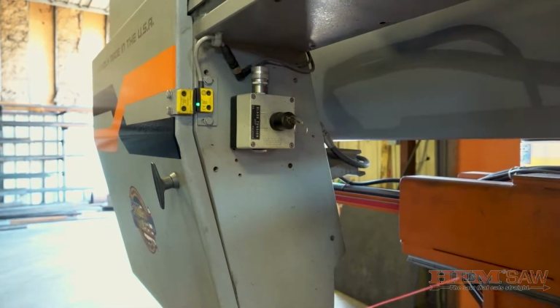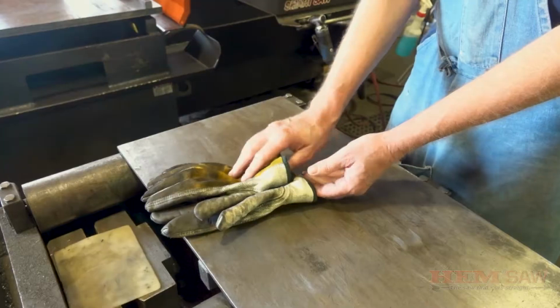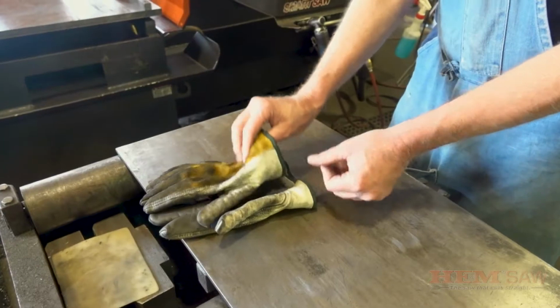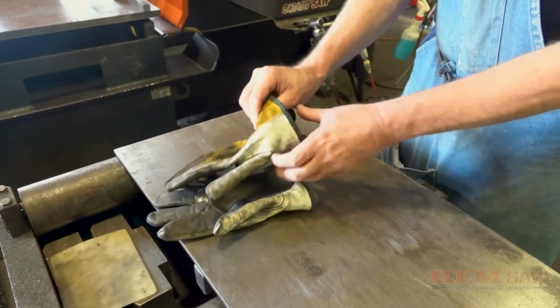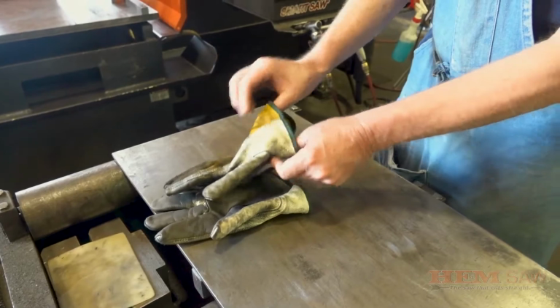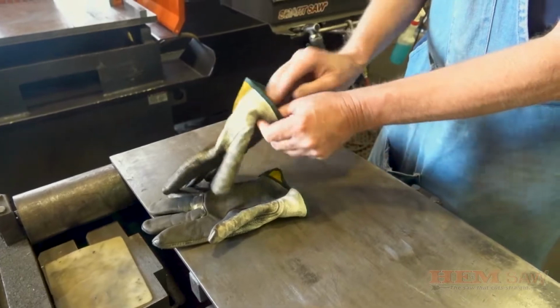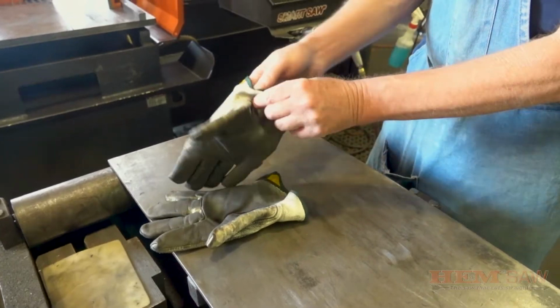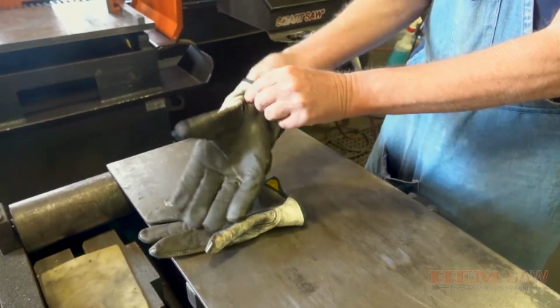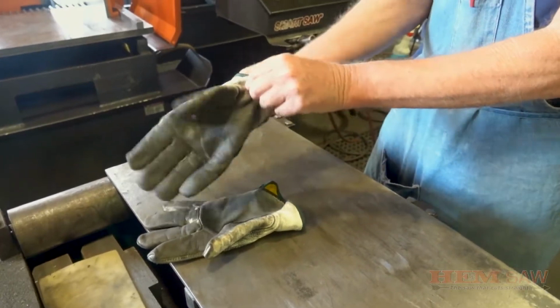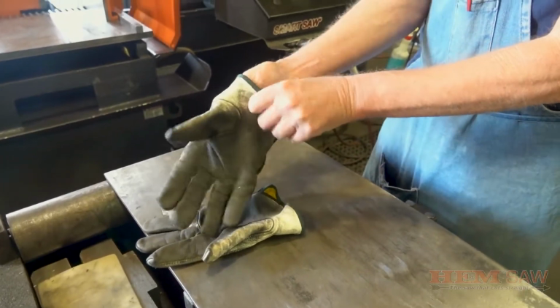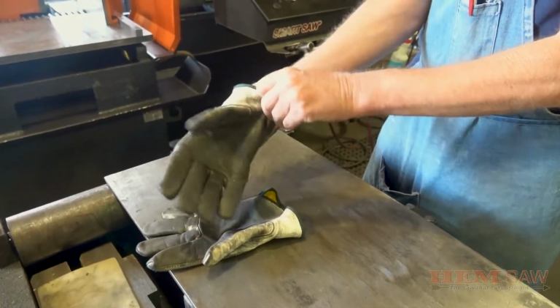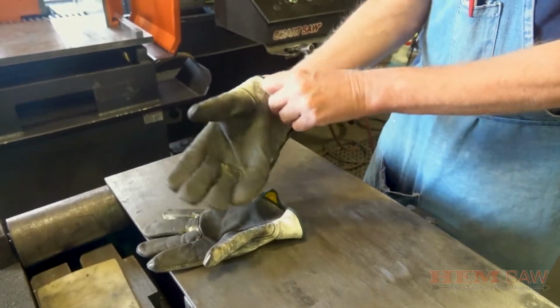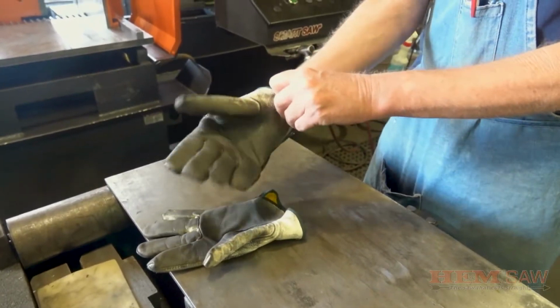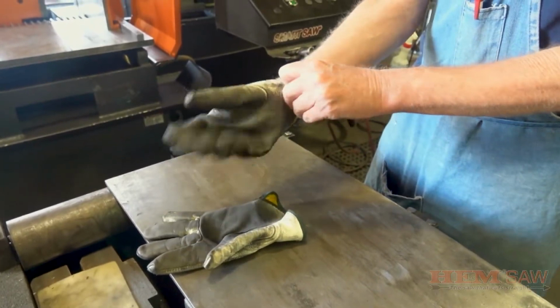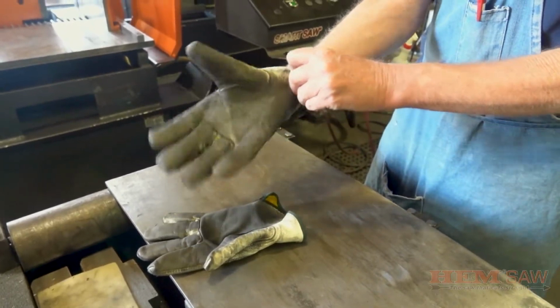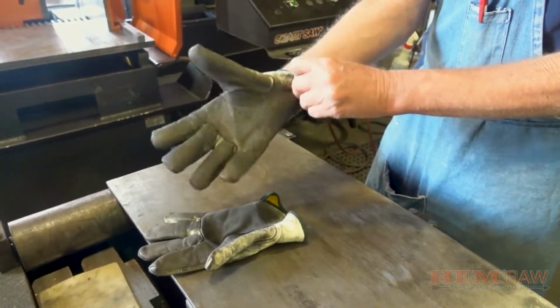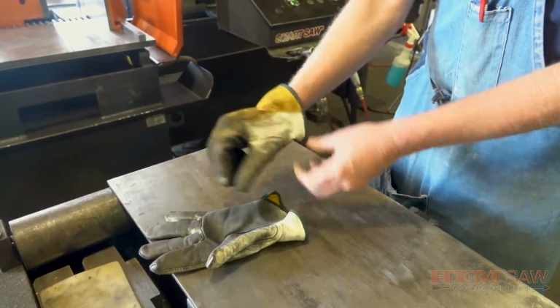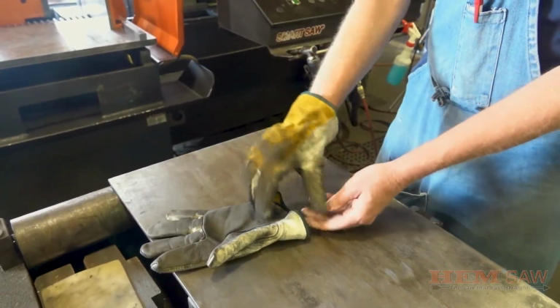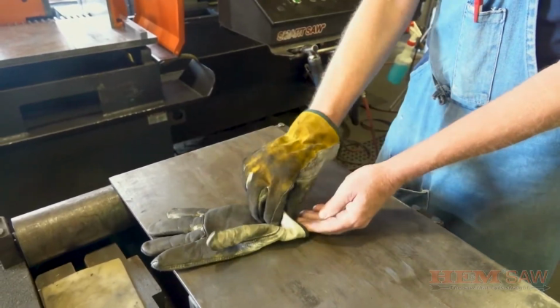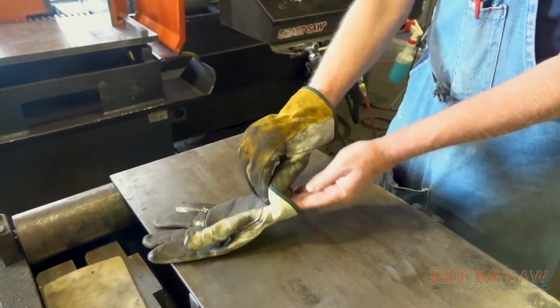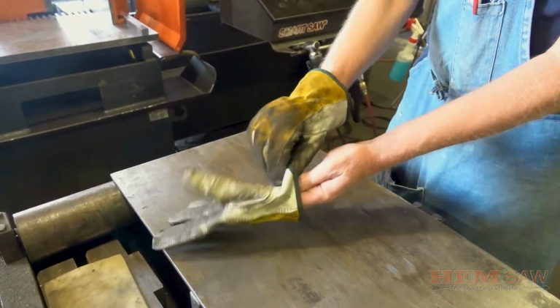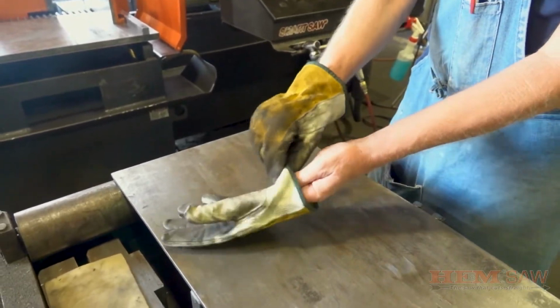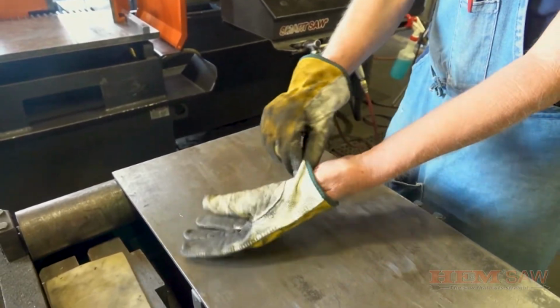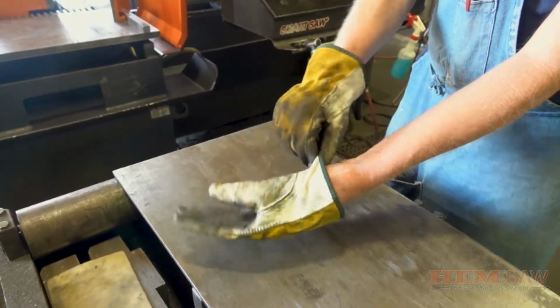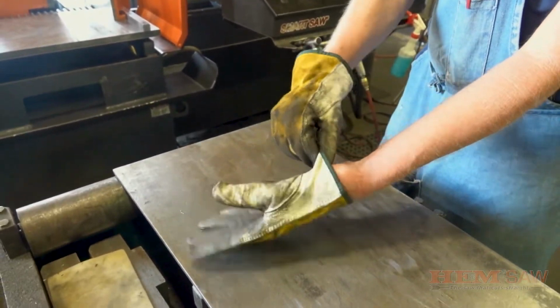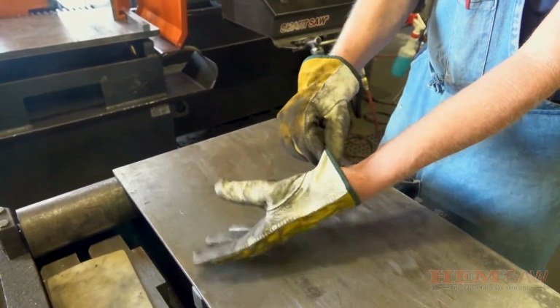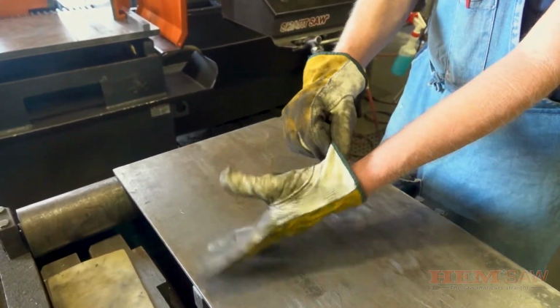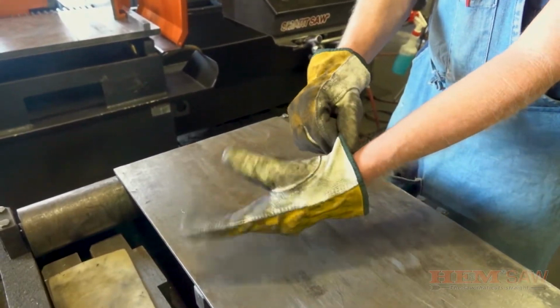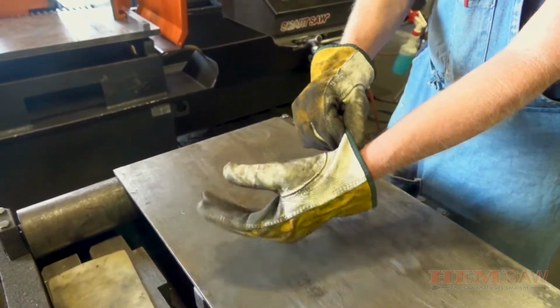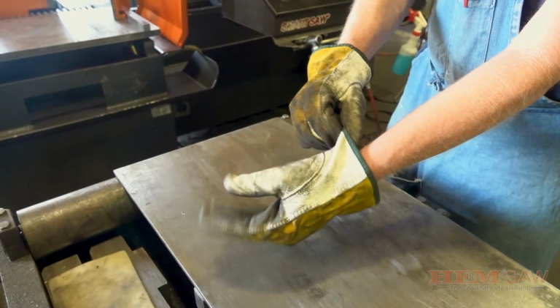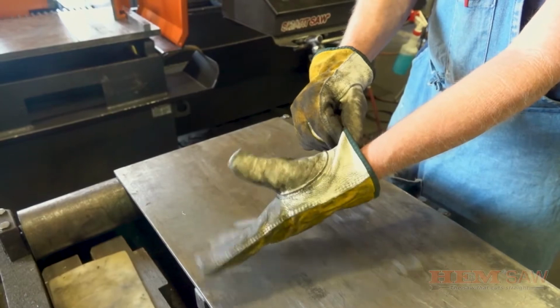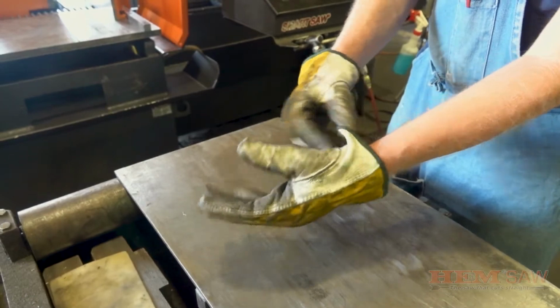Be sure to wear appropriate cut-resistant gloves to protect your hands while changing blades. Never wear gloves while operating the saw.